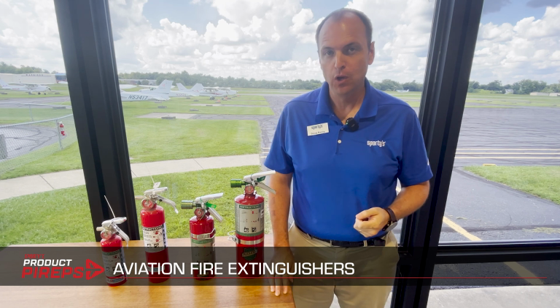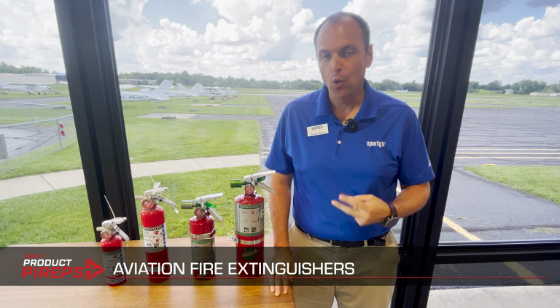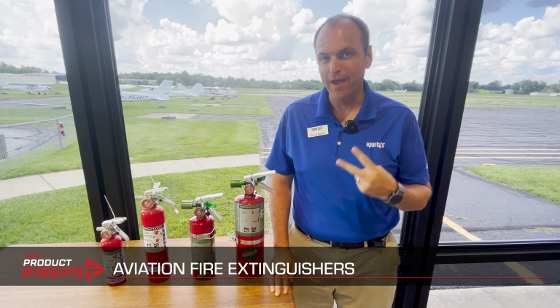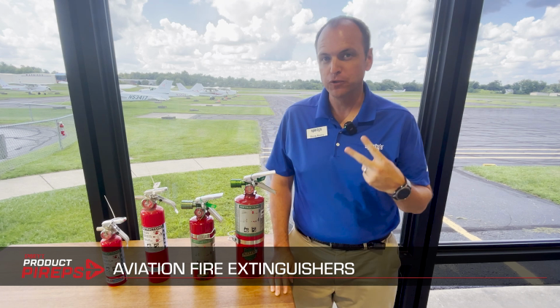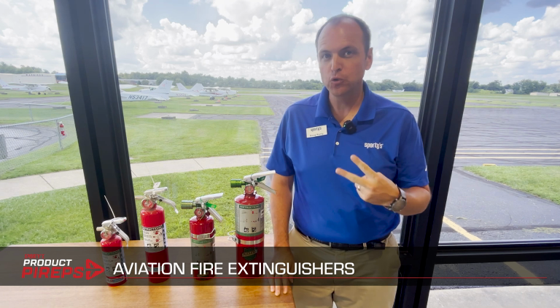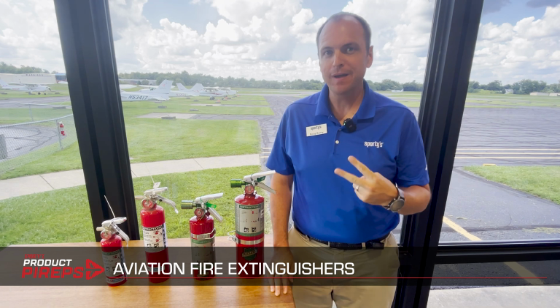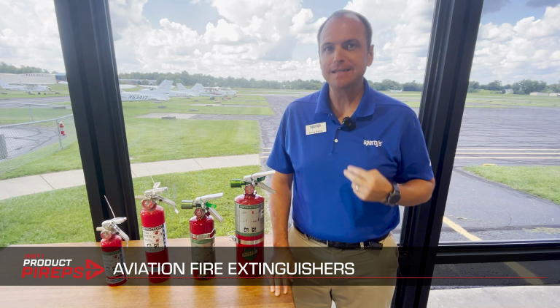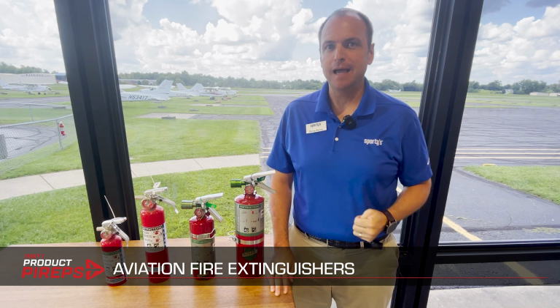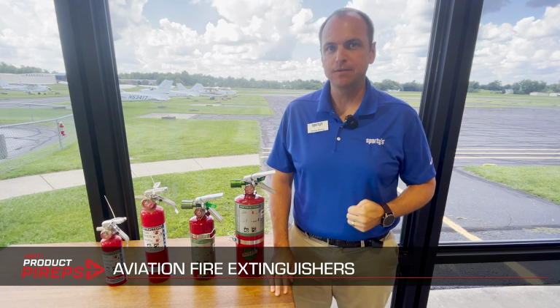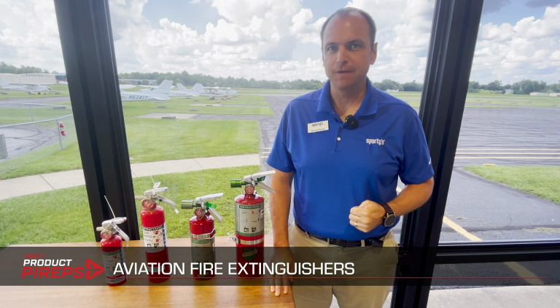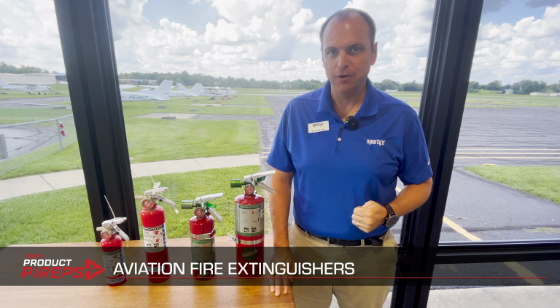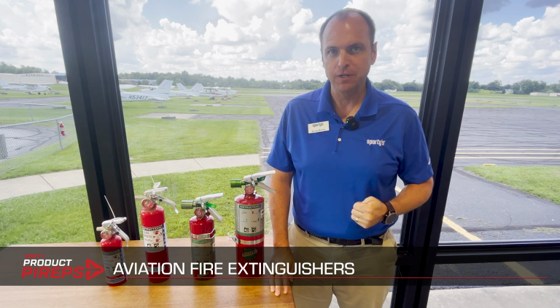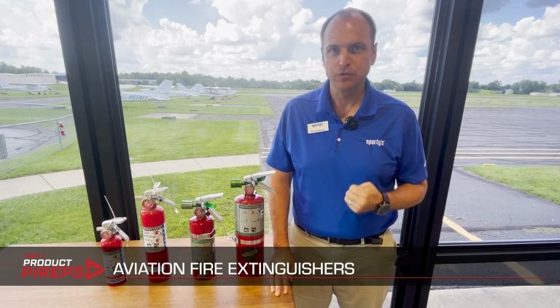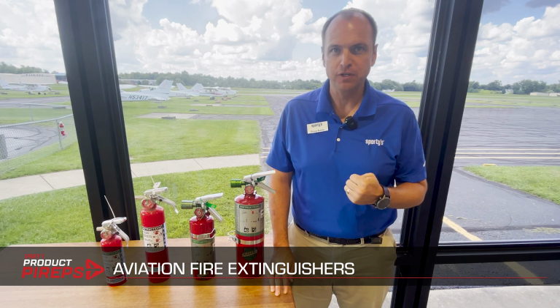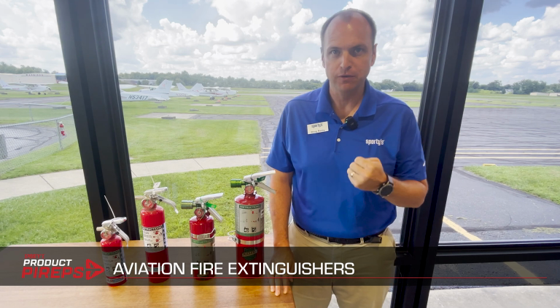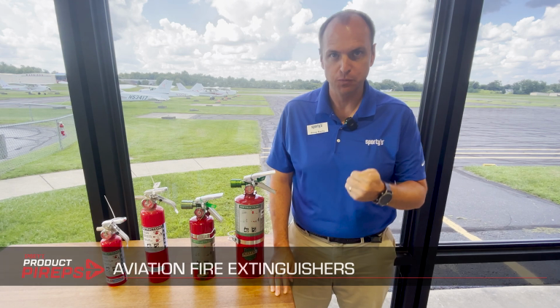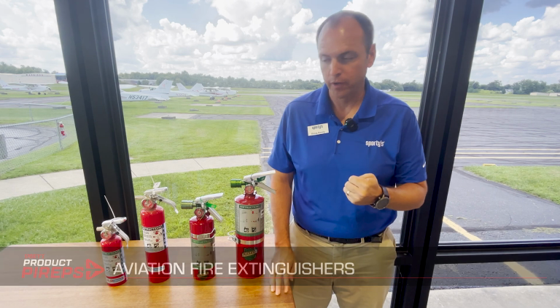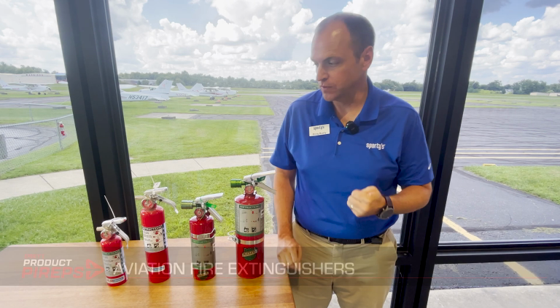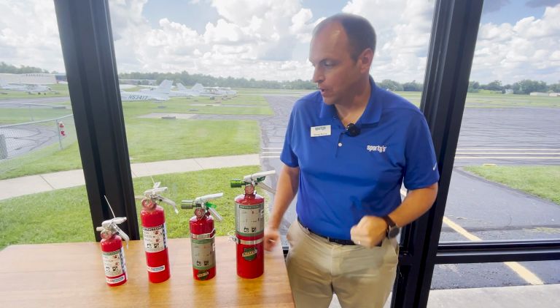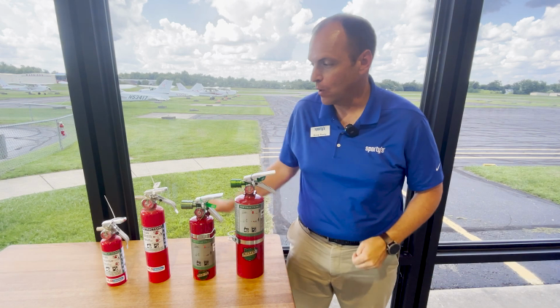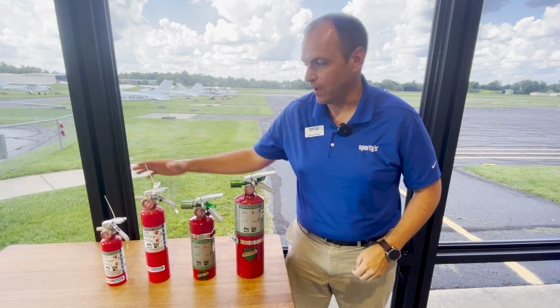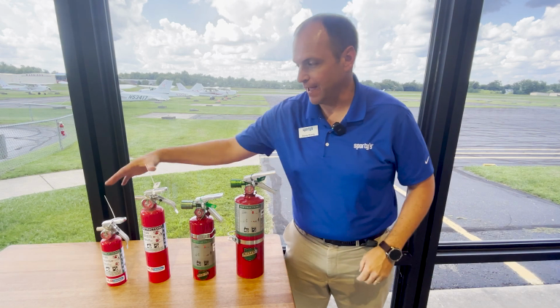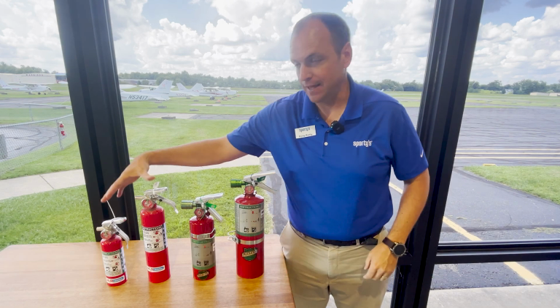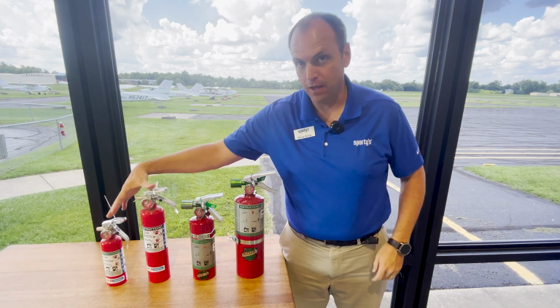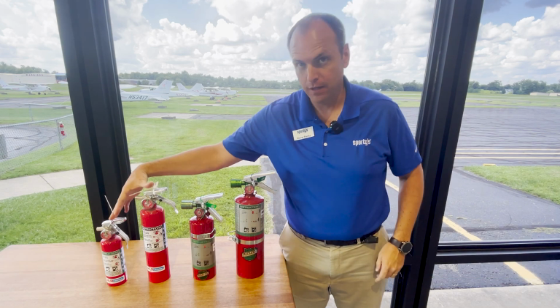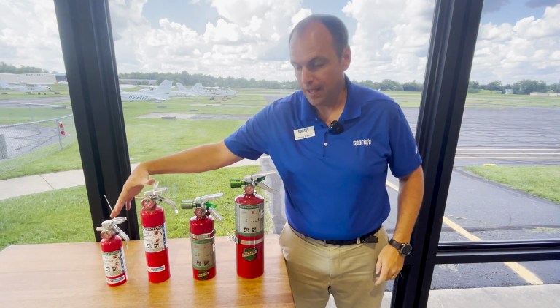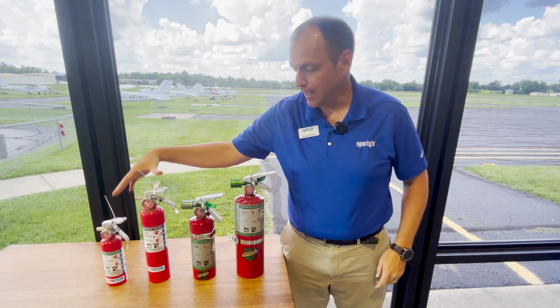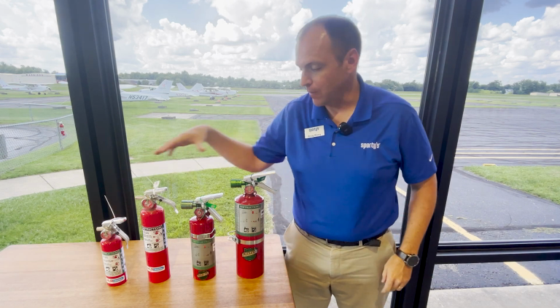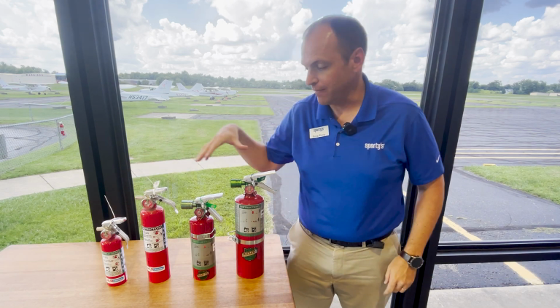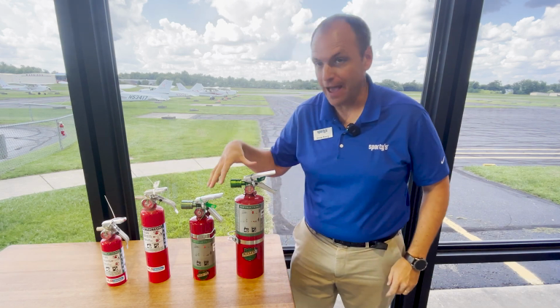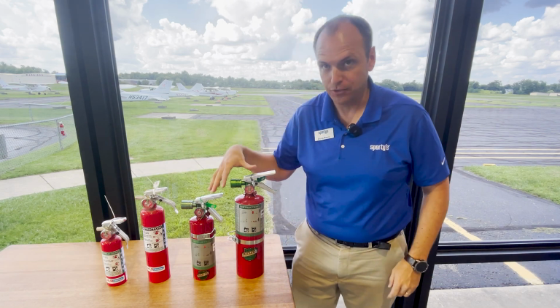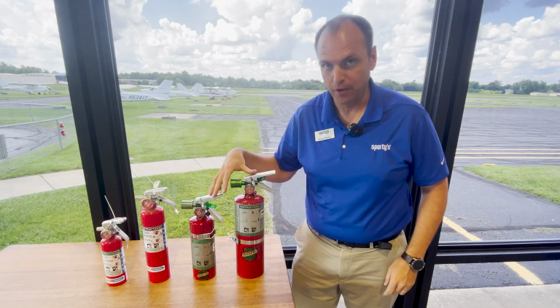We have two main types of fire extinguishers here at Sporty's: we have Halon, and we have Halotron.